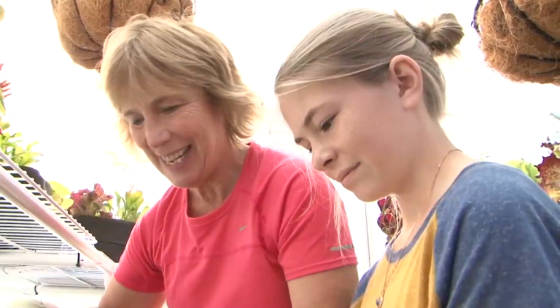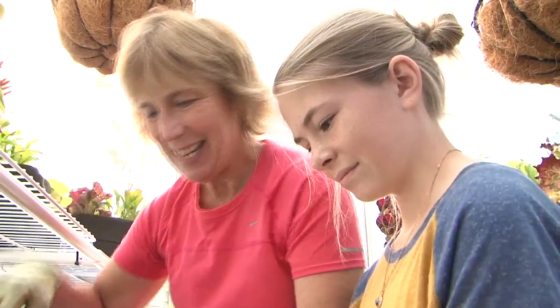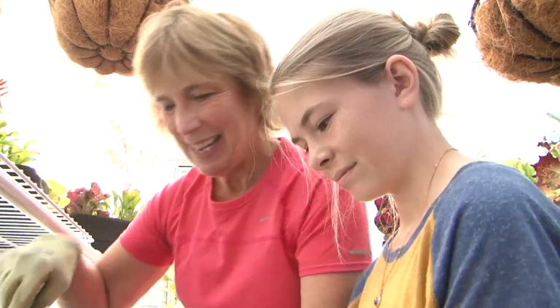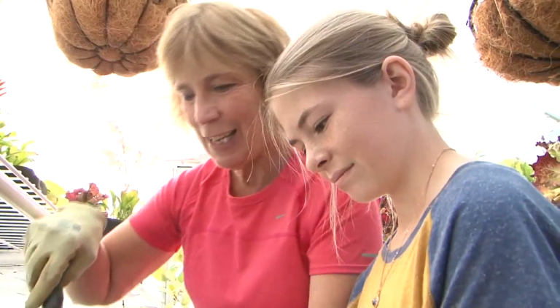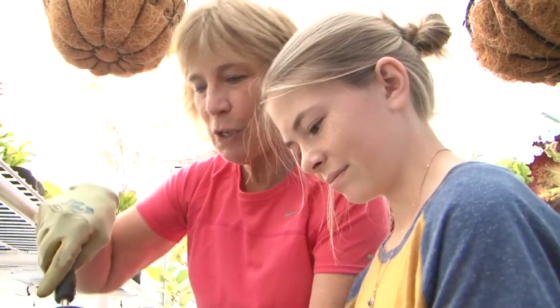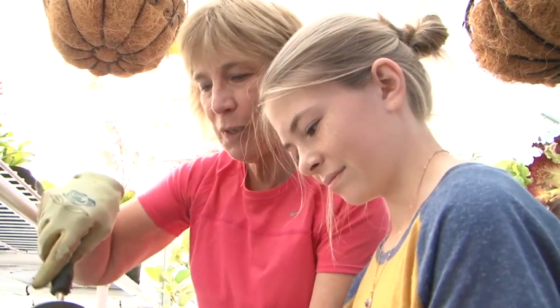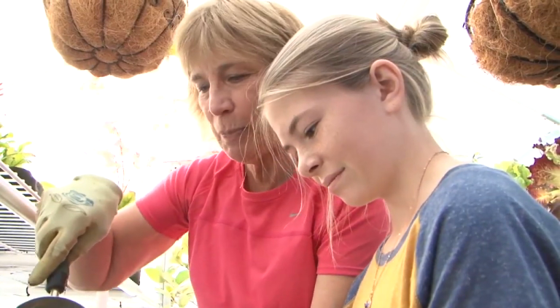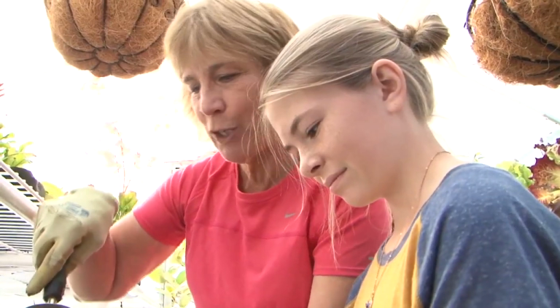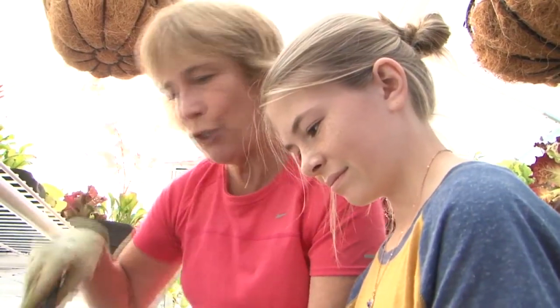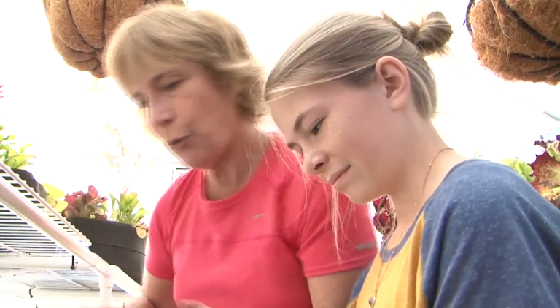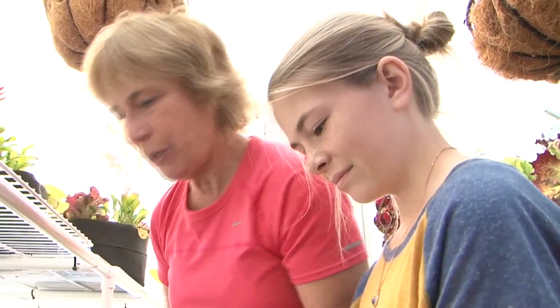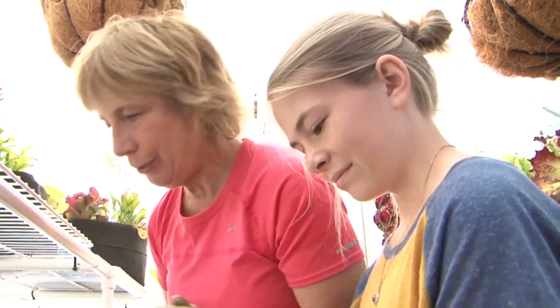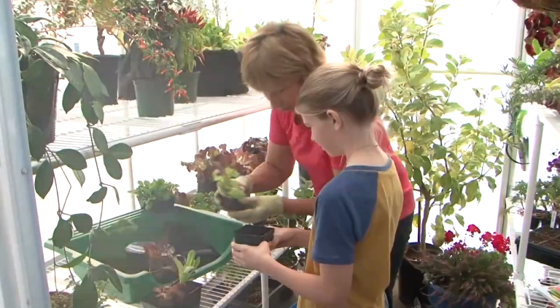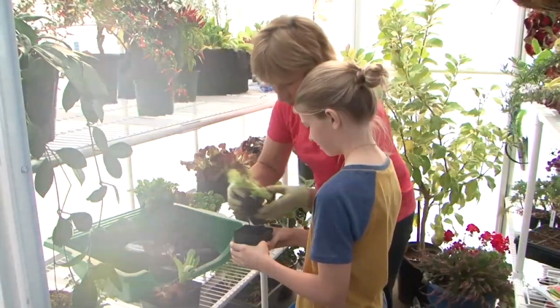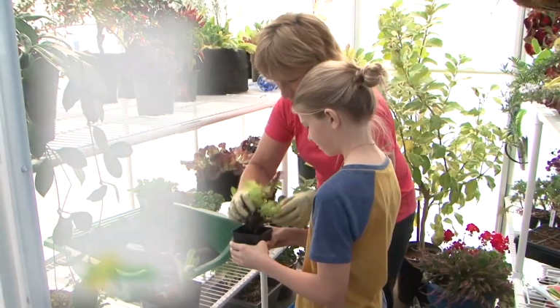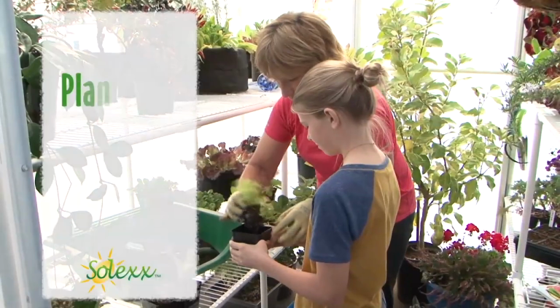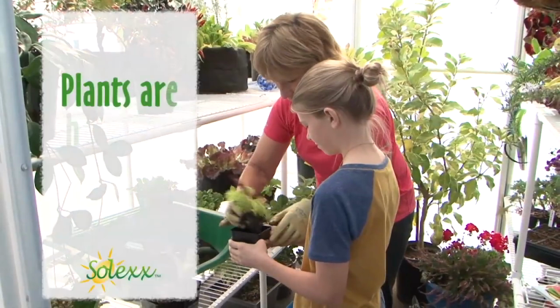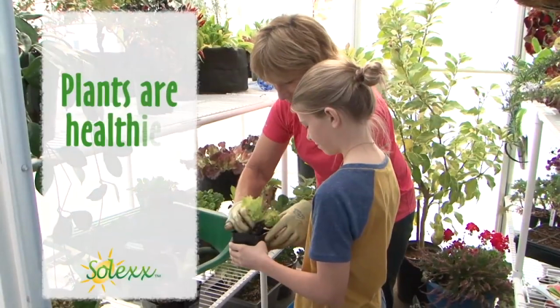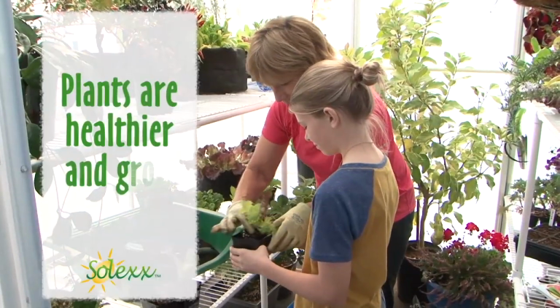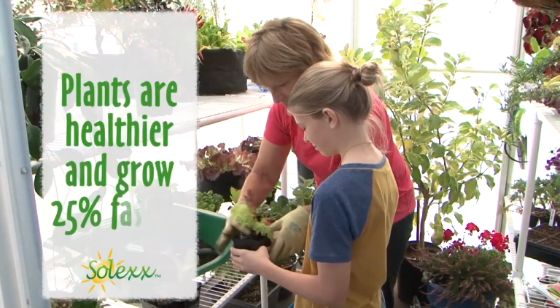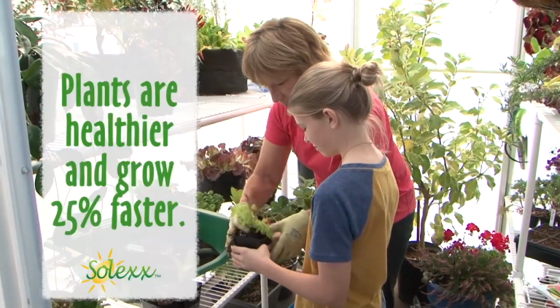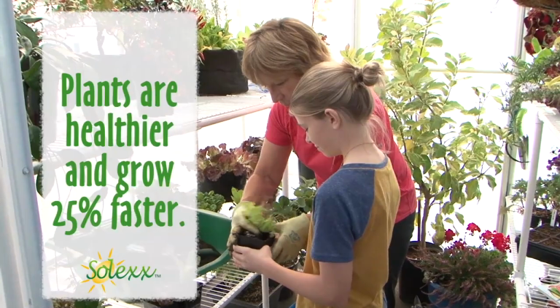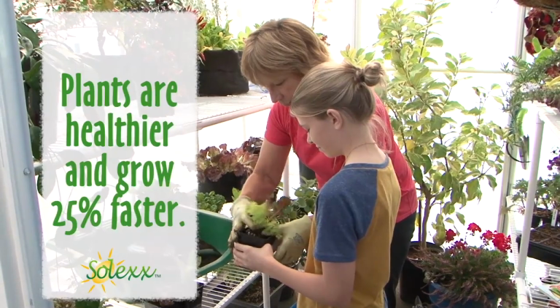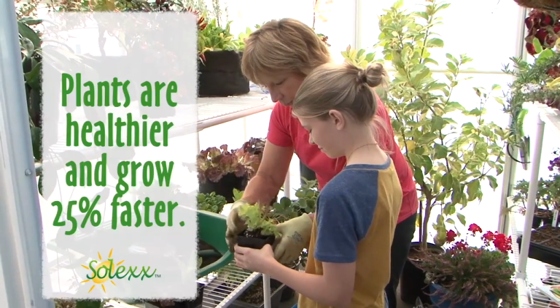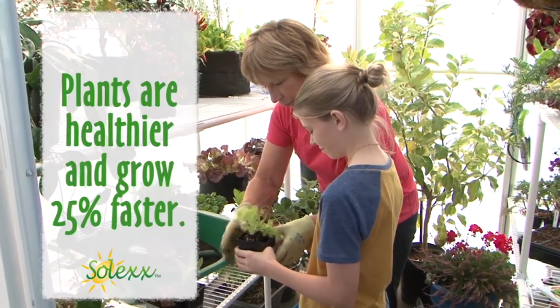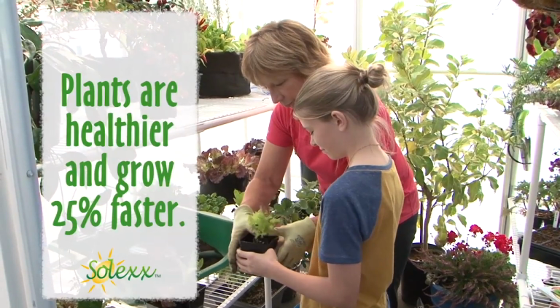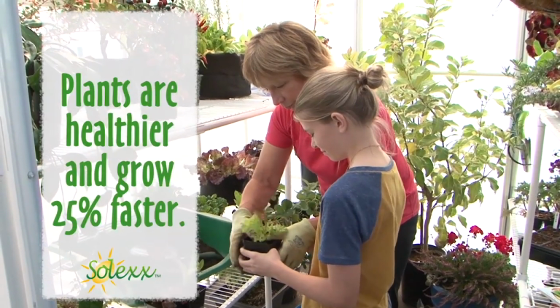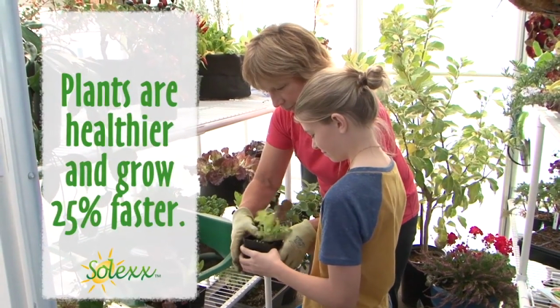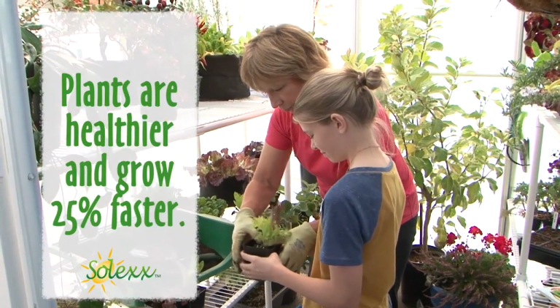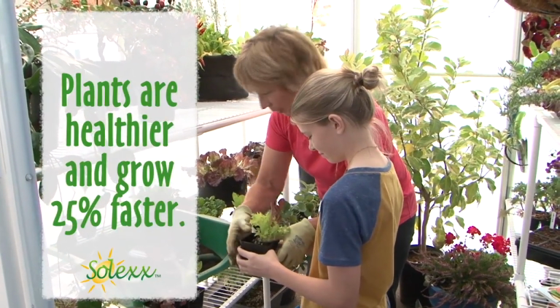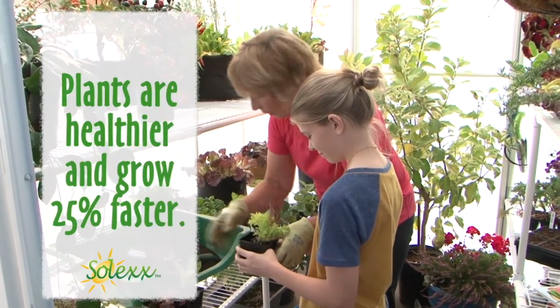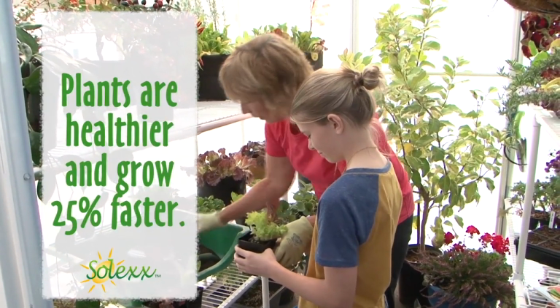University tests confirm plants are healthier and grow 25% faster in diffuse light.